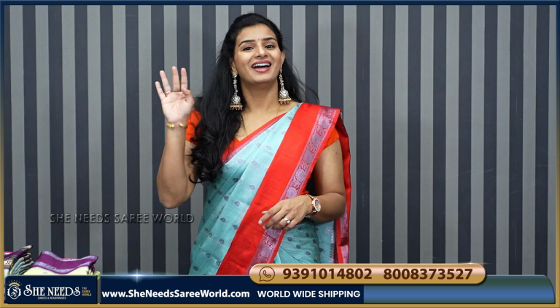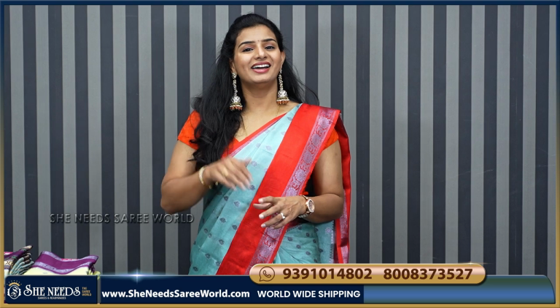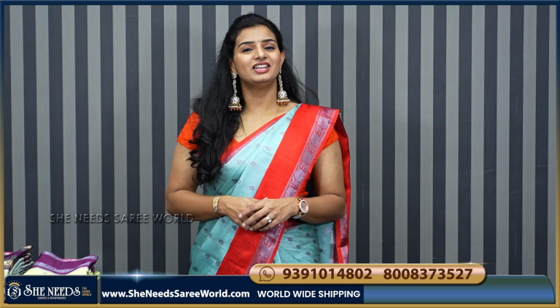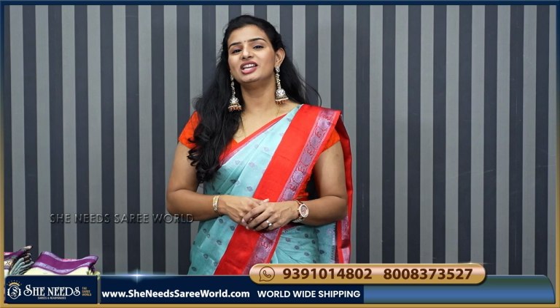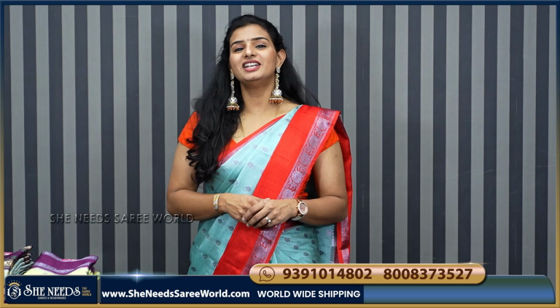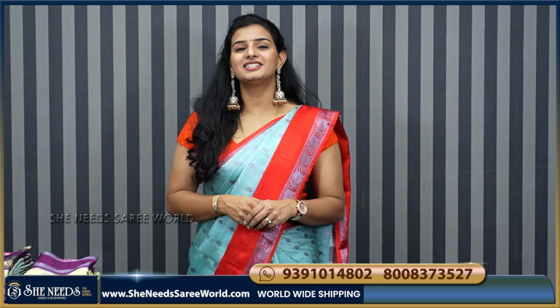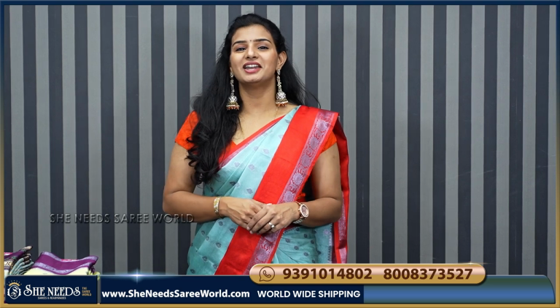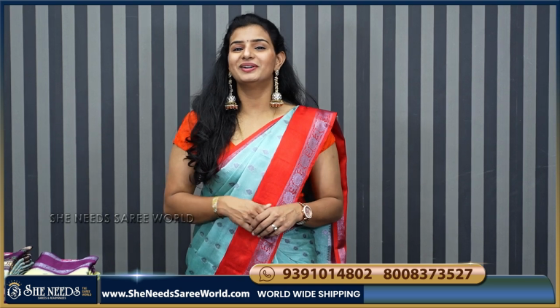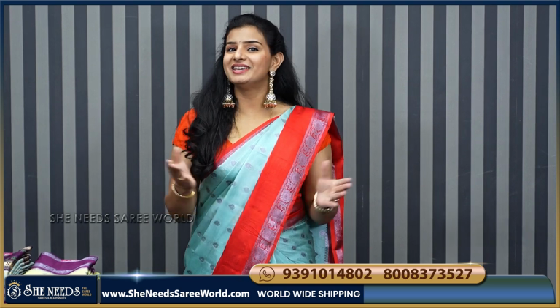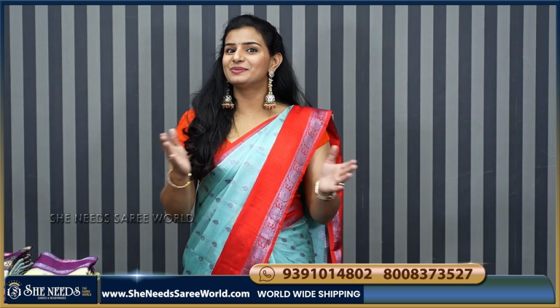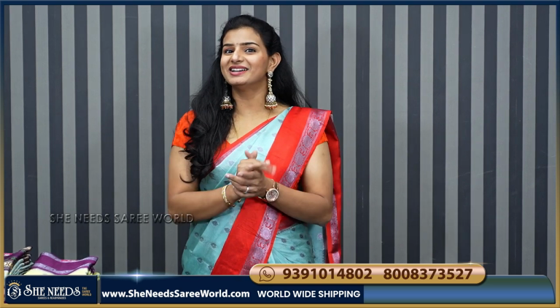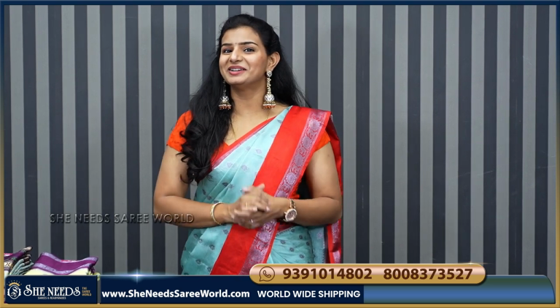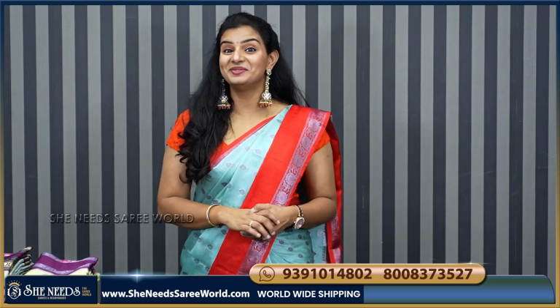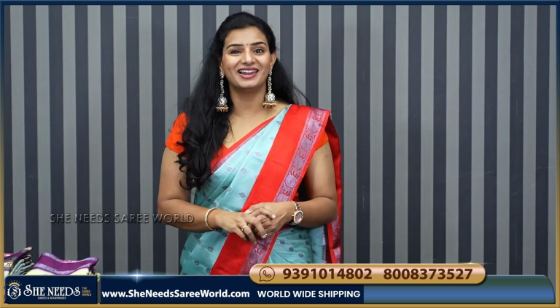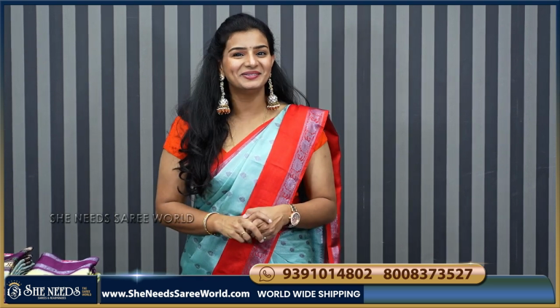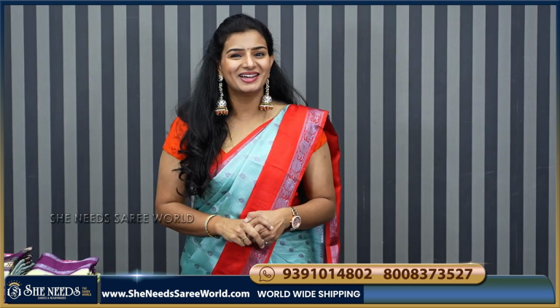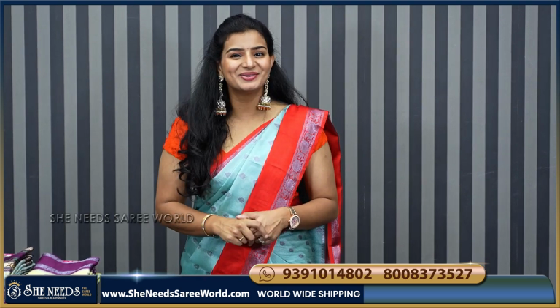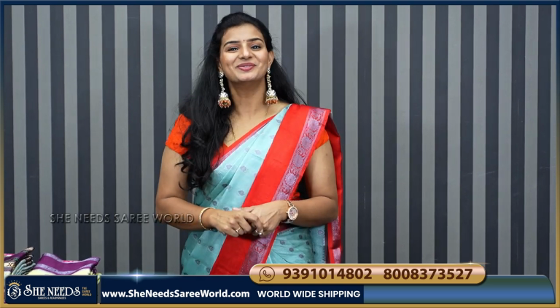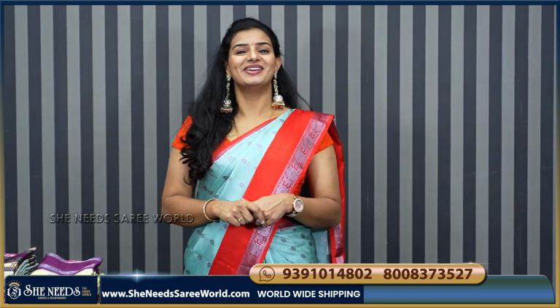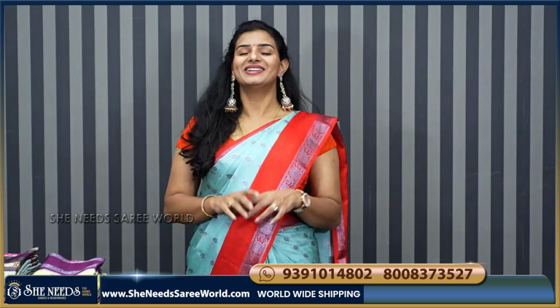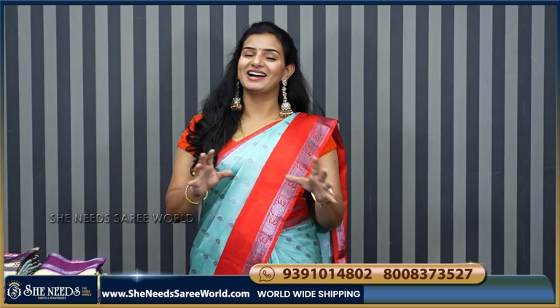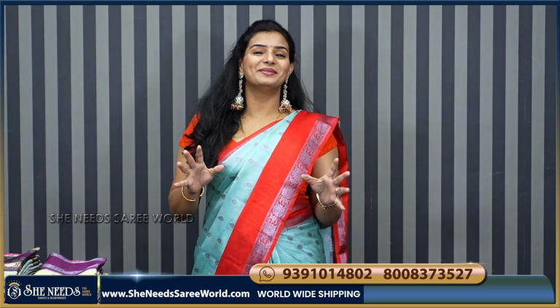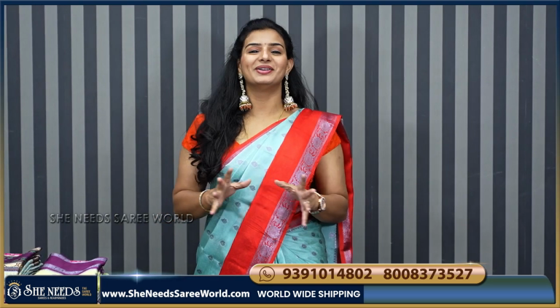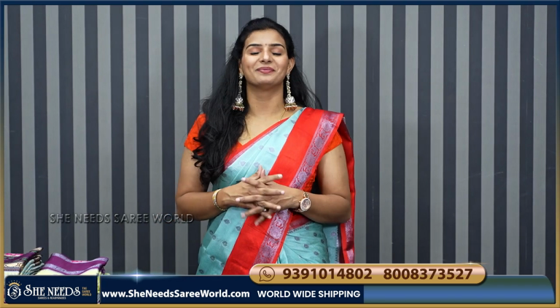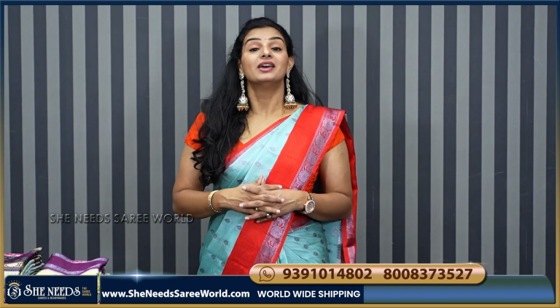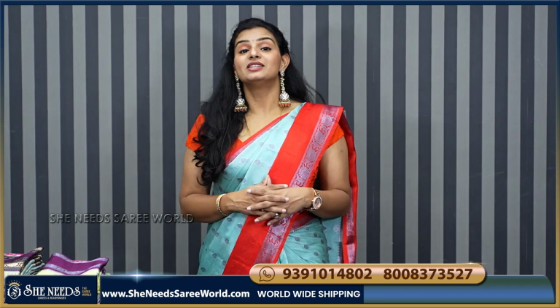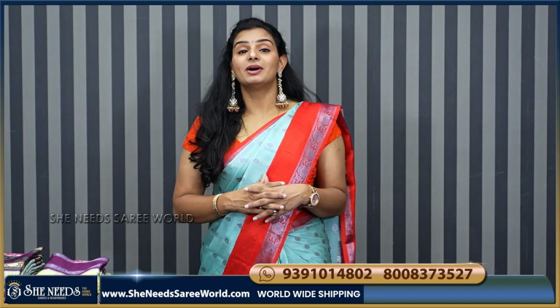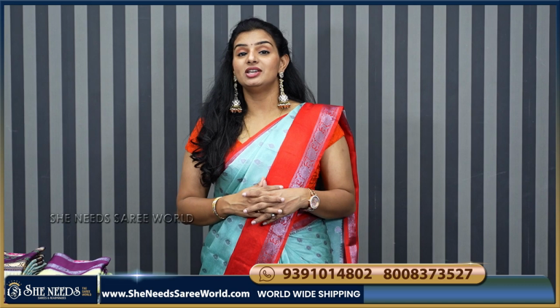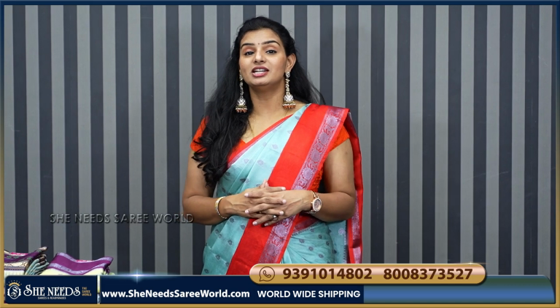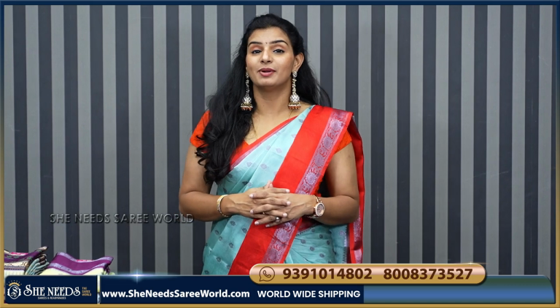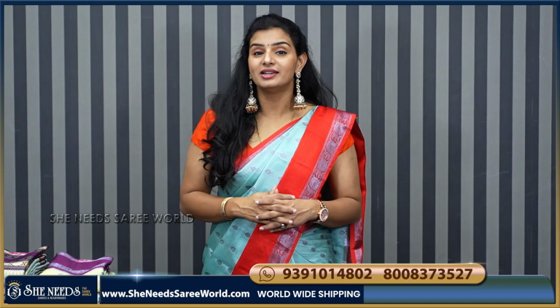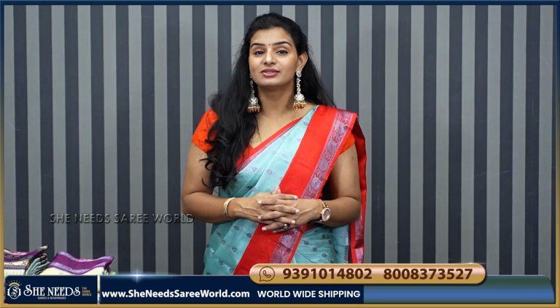Hi, welcome to She Needs the Sari World. You are very welcome. We are talking about She Needs Branches.